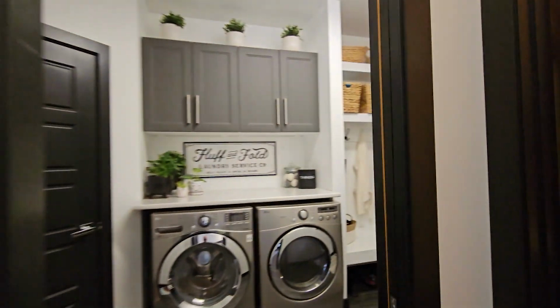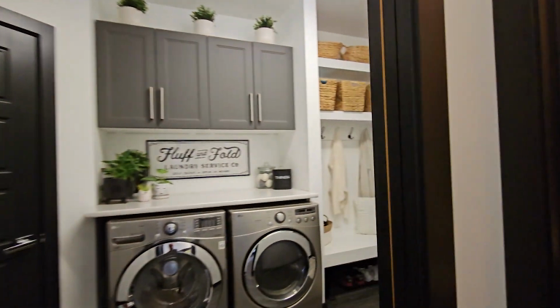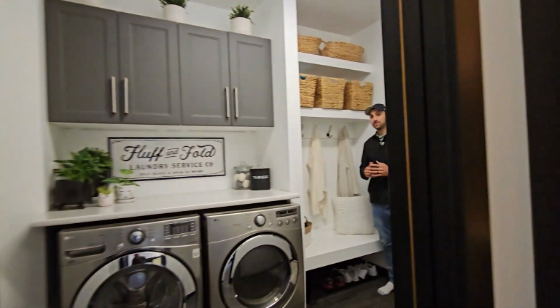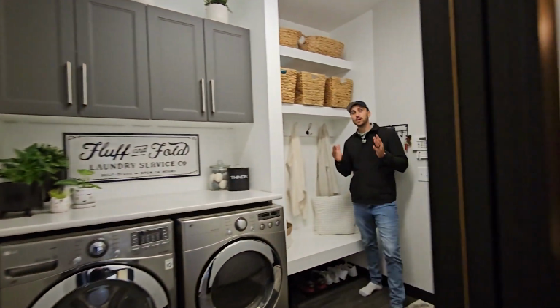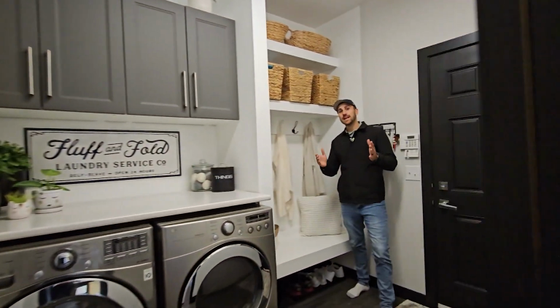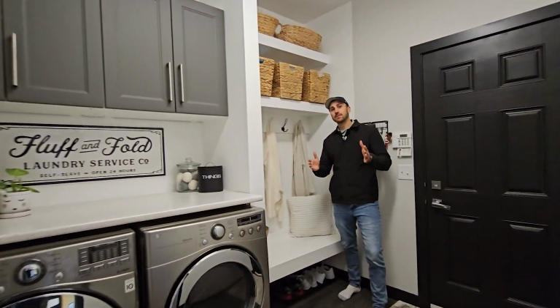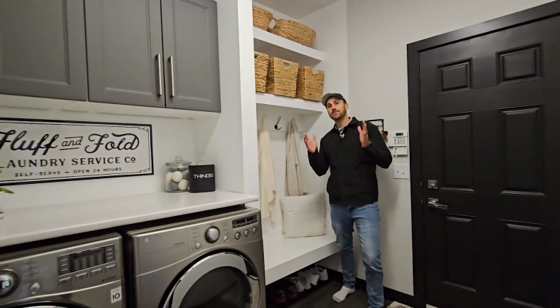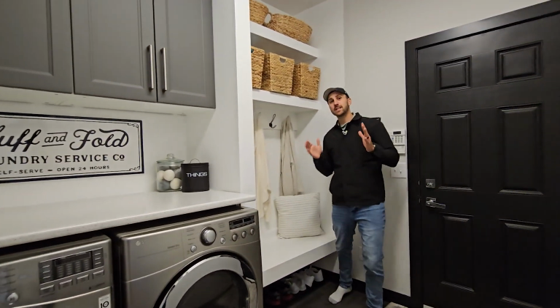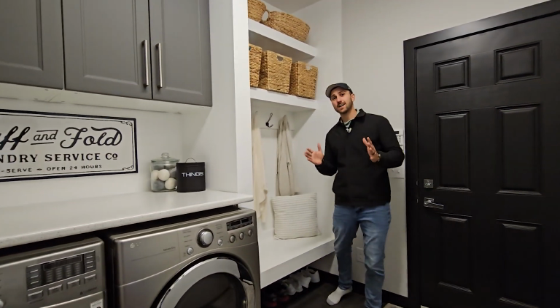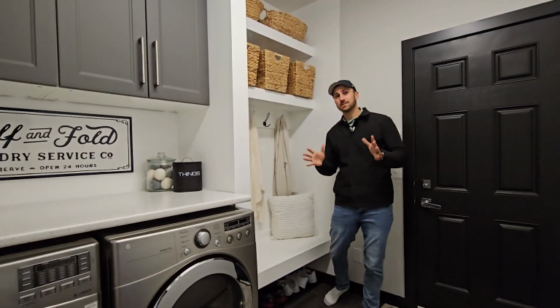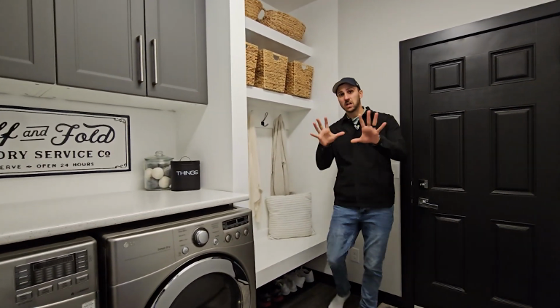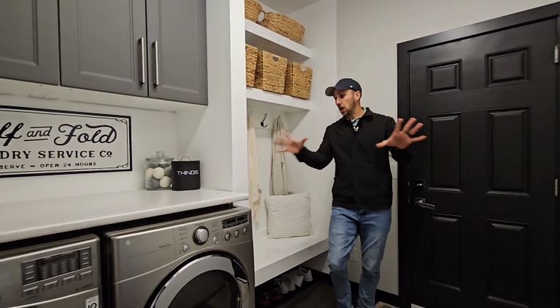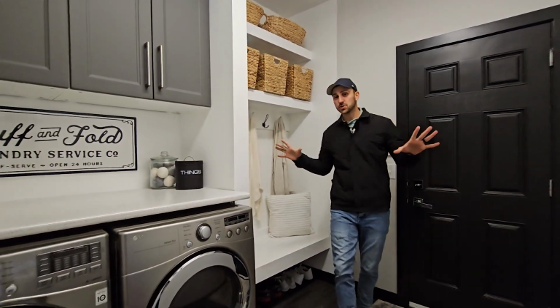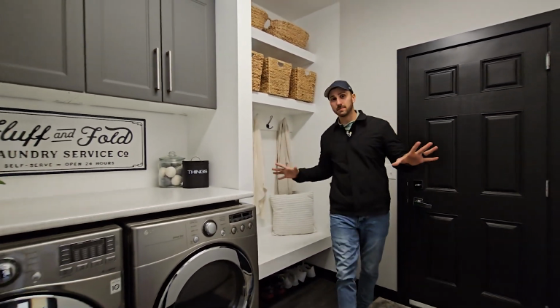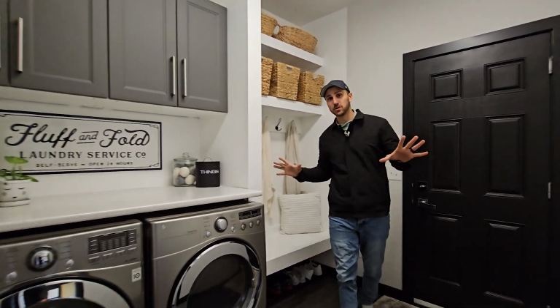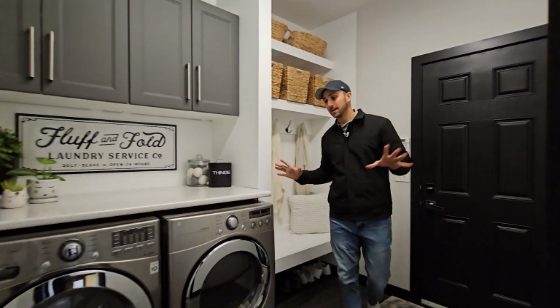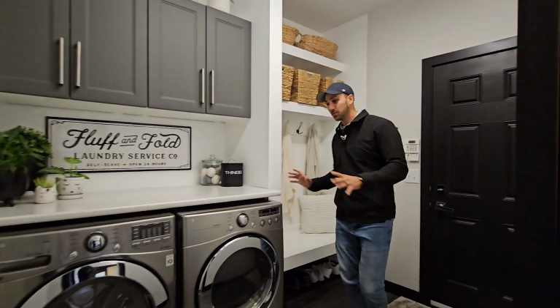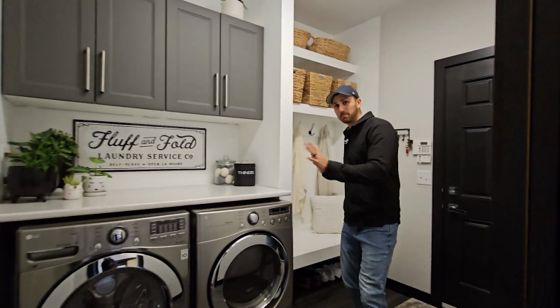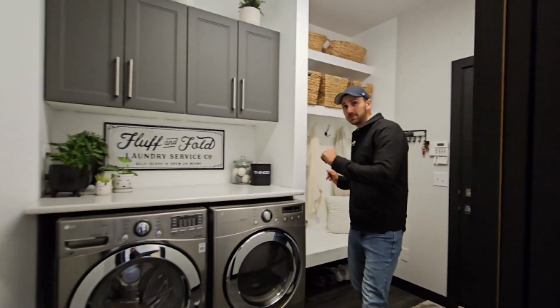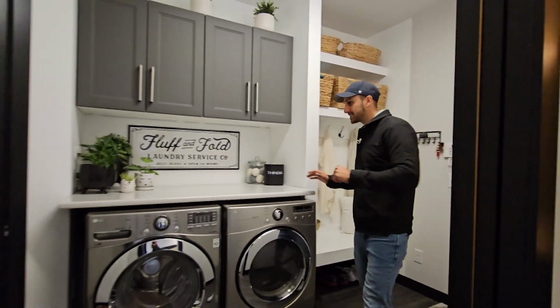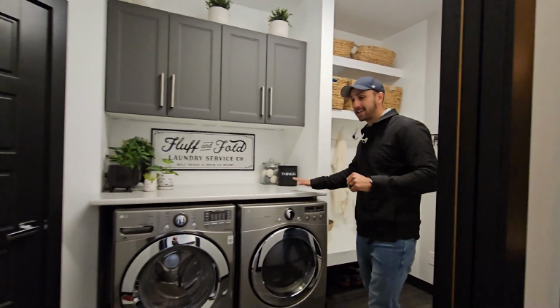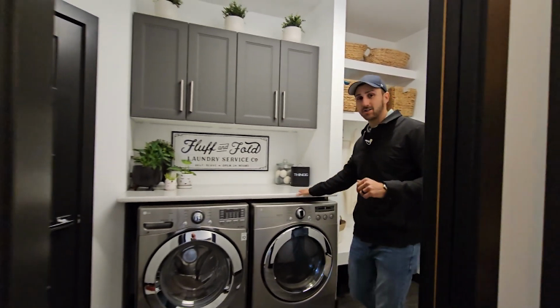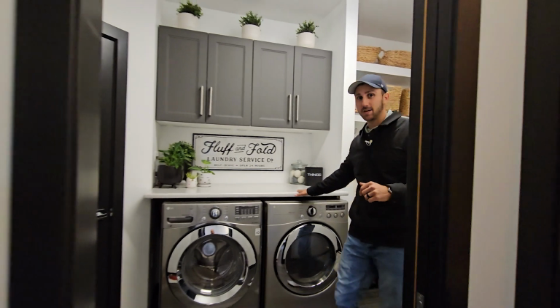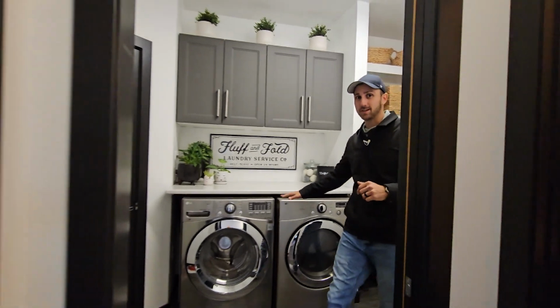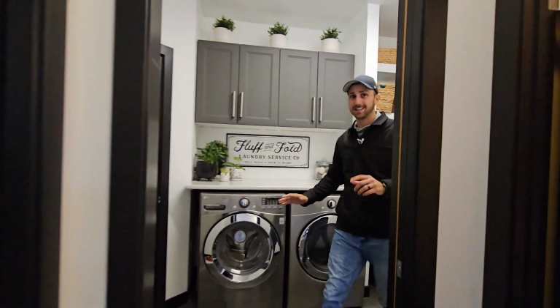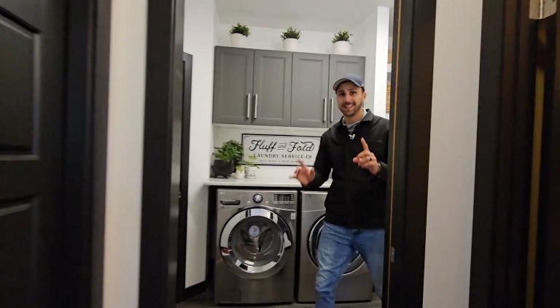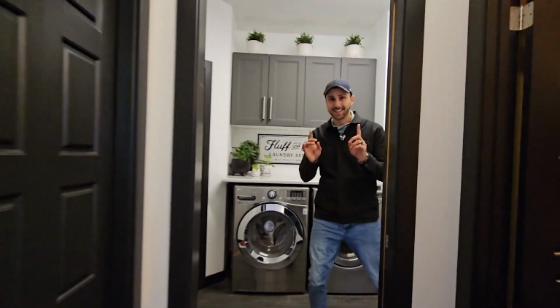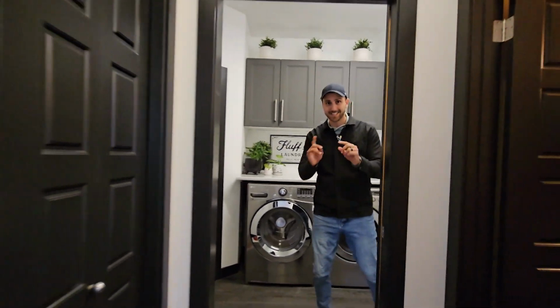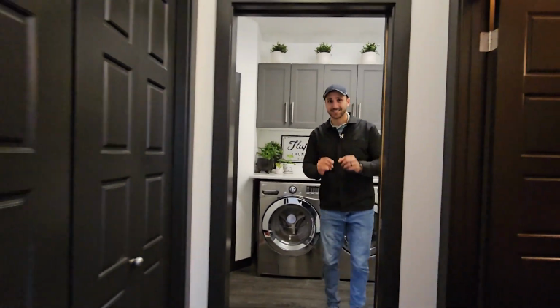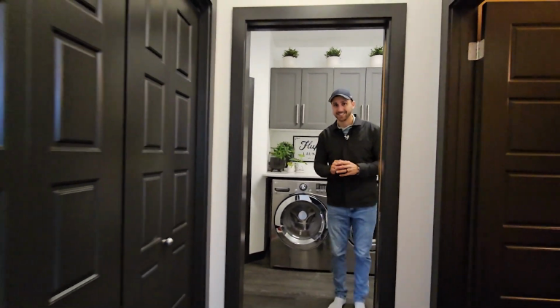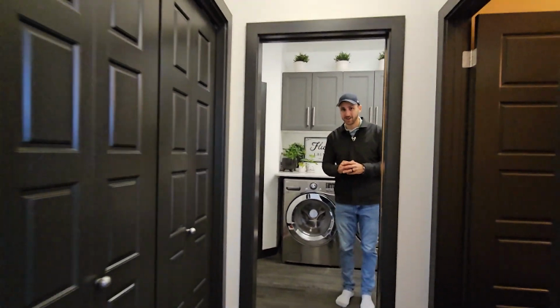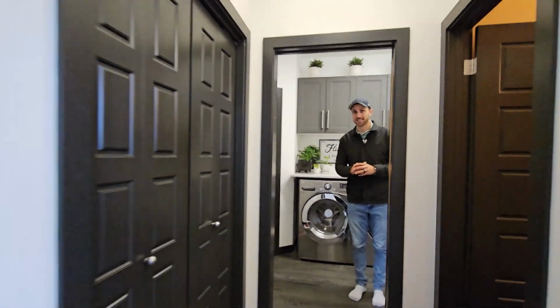You even have a fully custom laundry mudroom with built-ins and a countertop here. This is awesome.